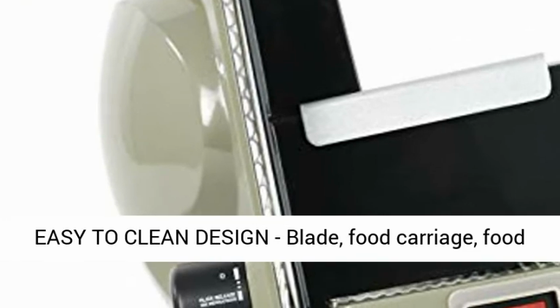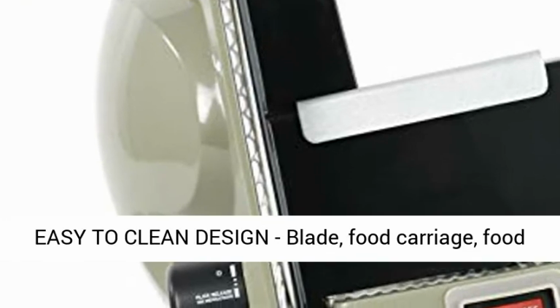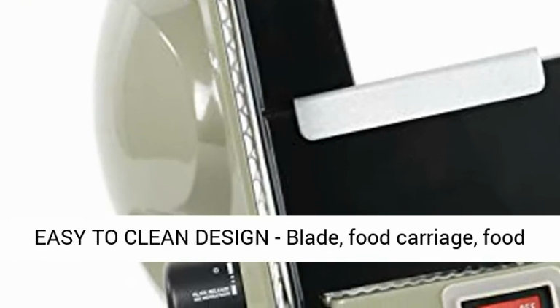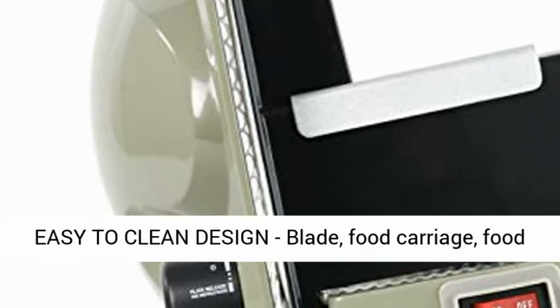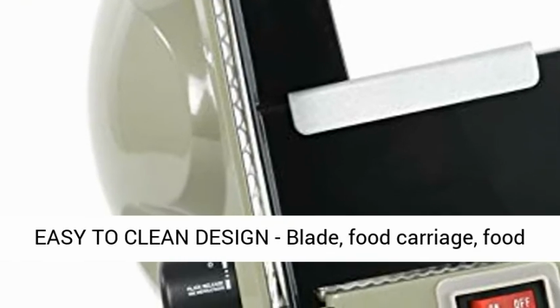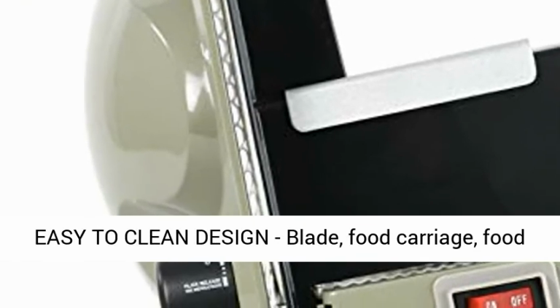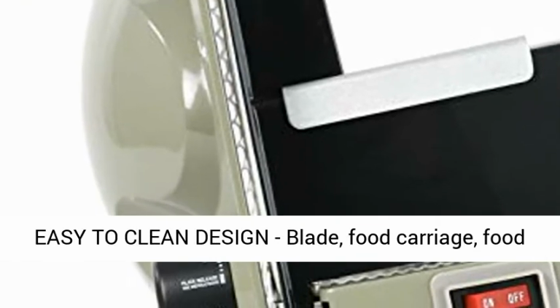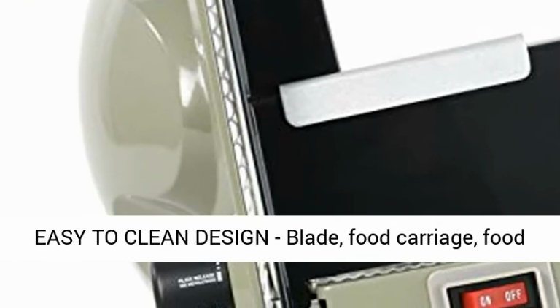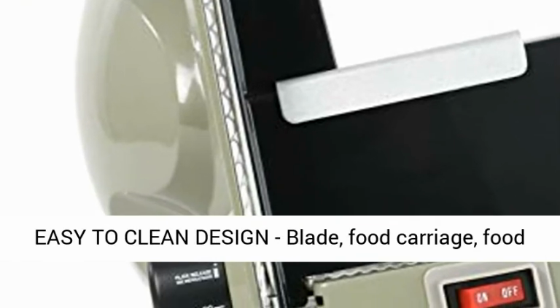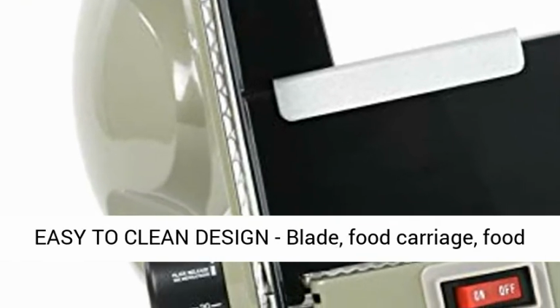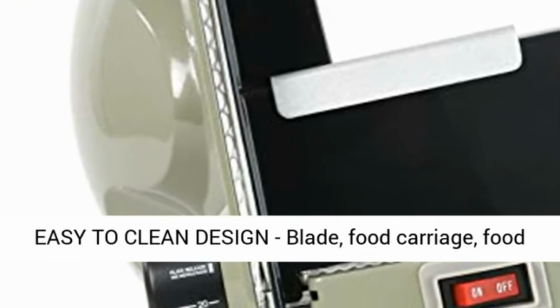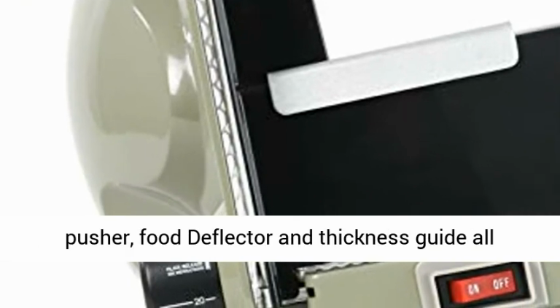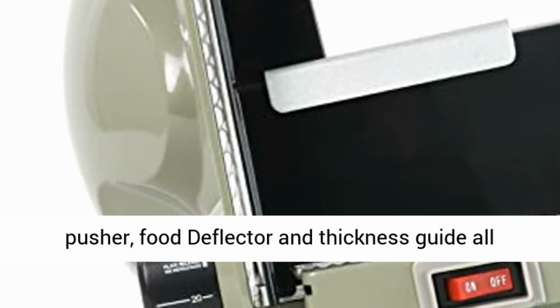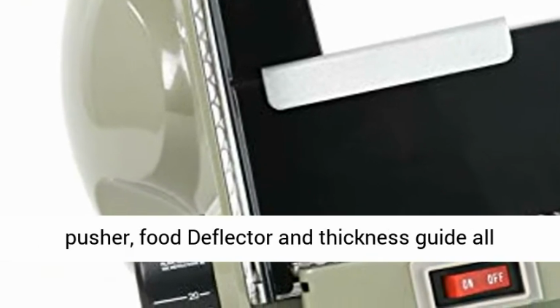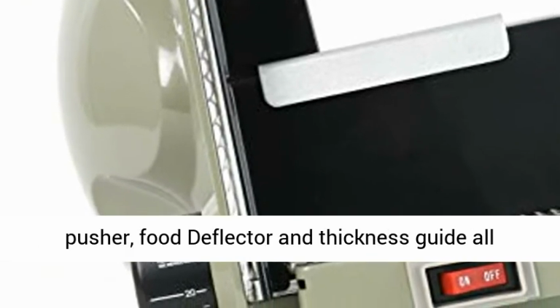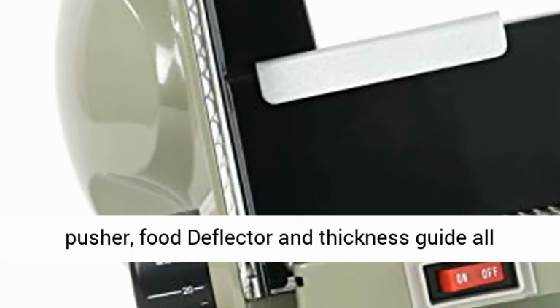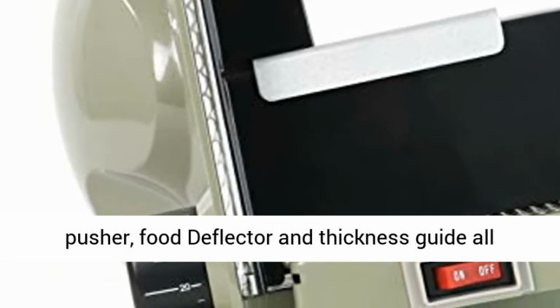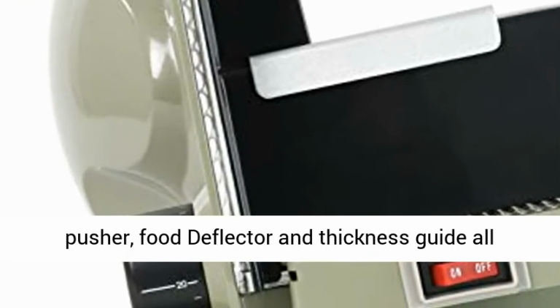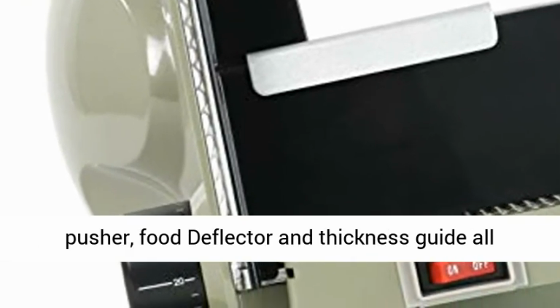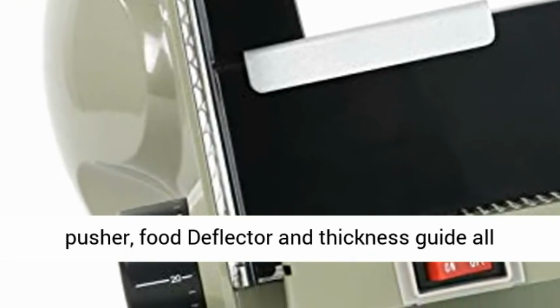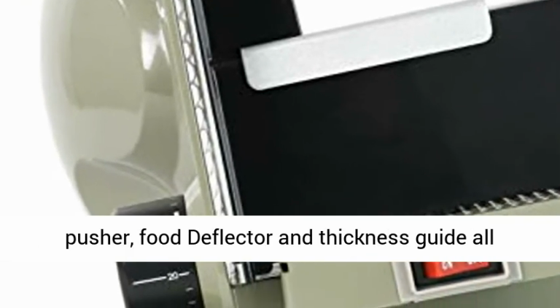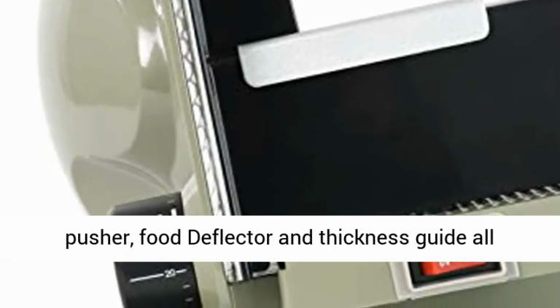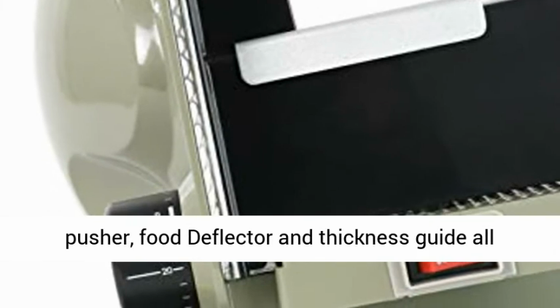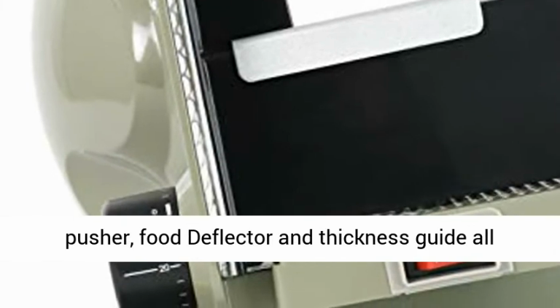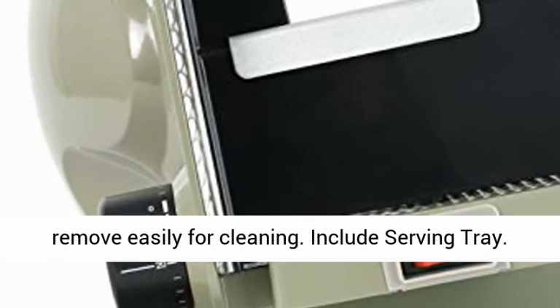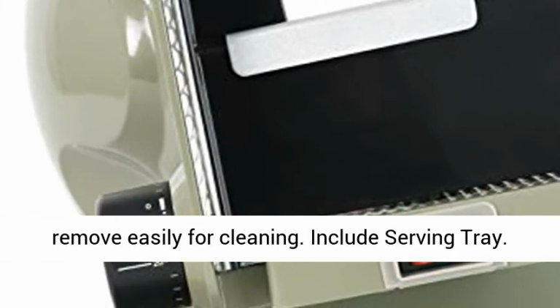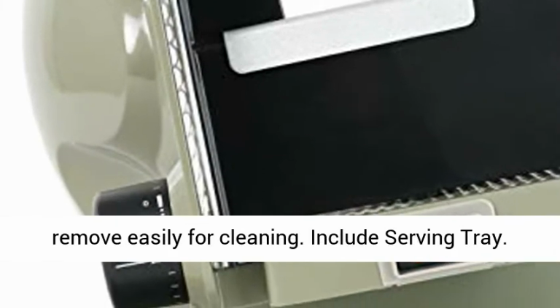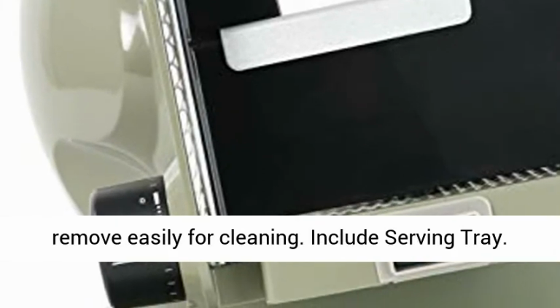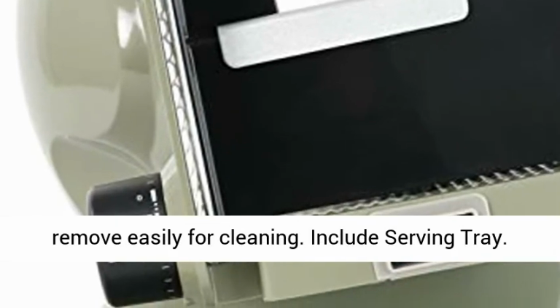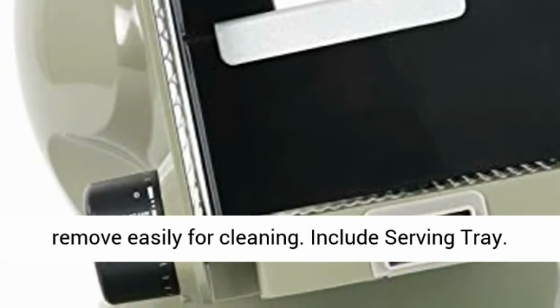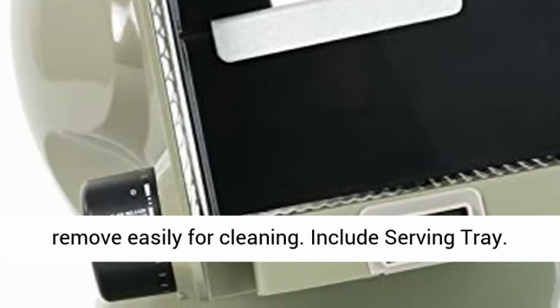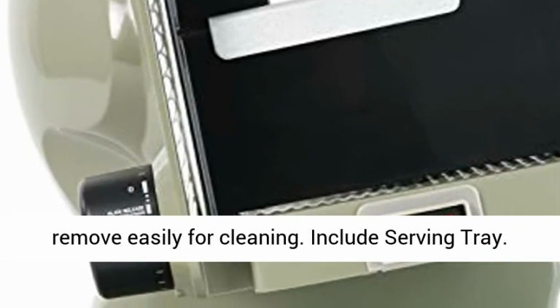Easy to clean design: the blade, food carriage, food pusher, food deflector, and thickness guide all remove easily for cleaning.